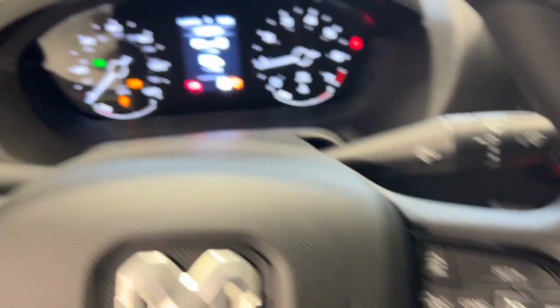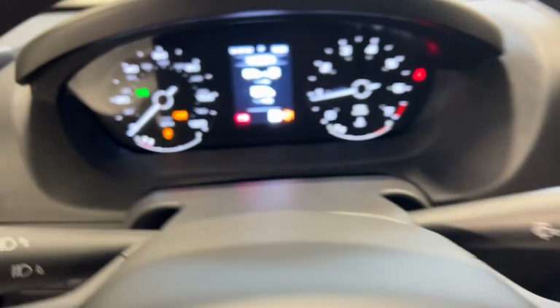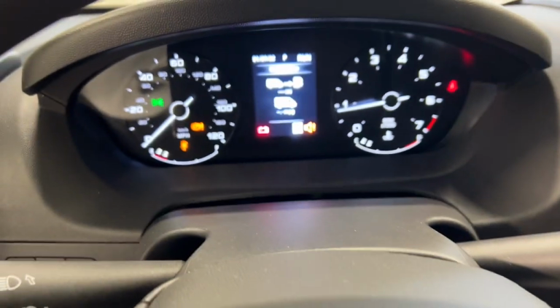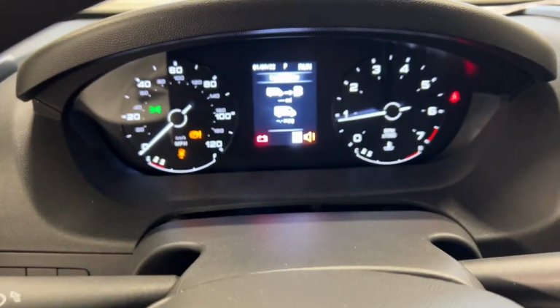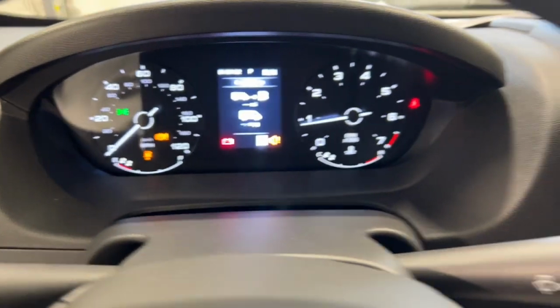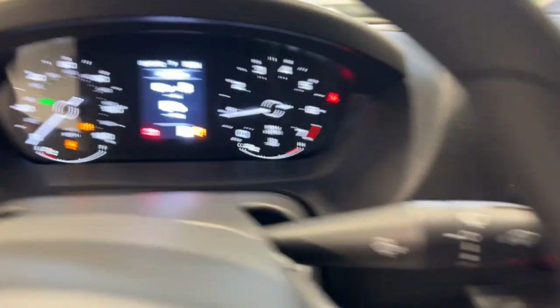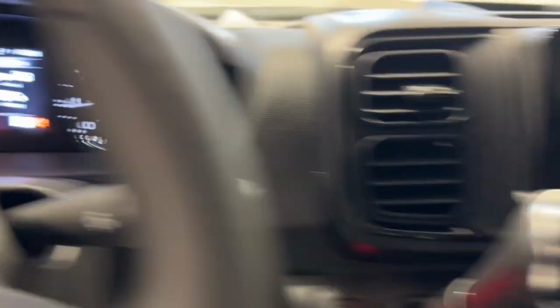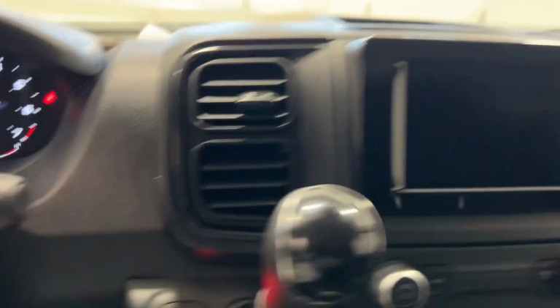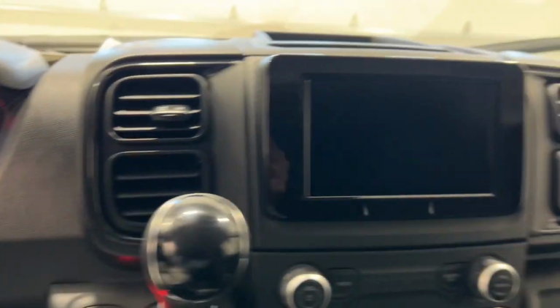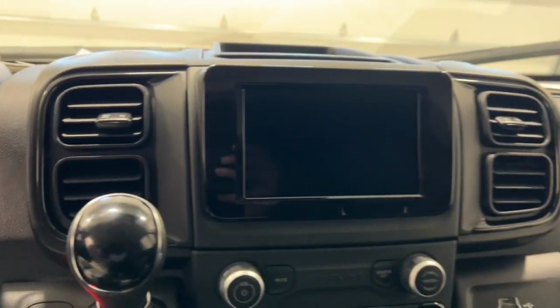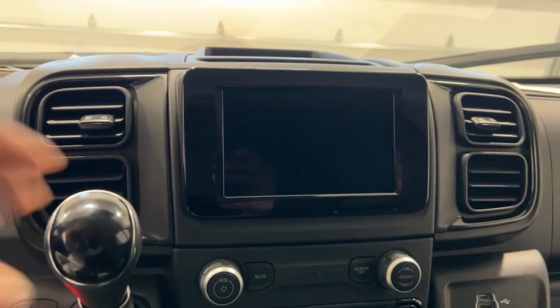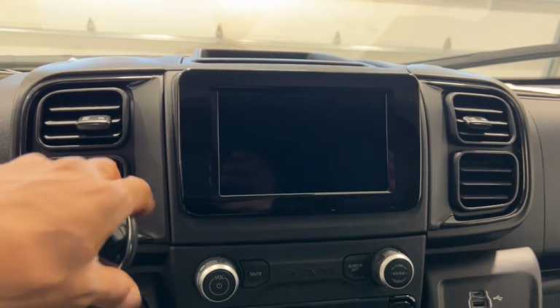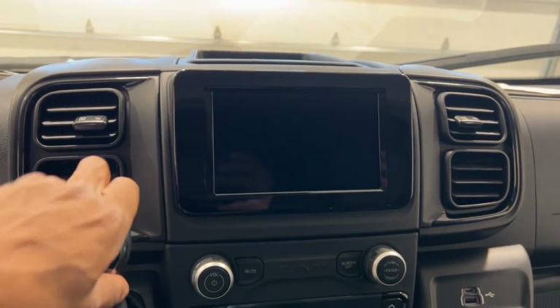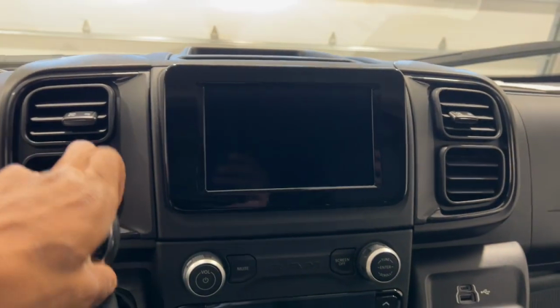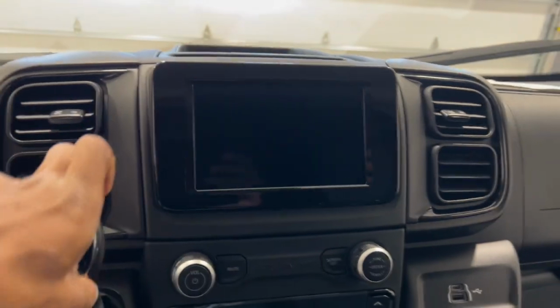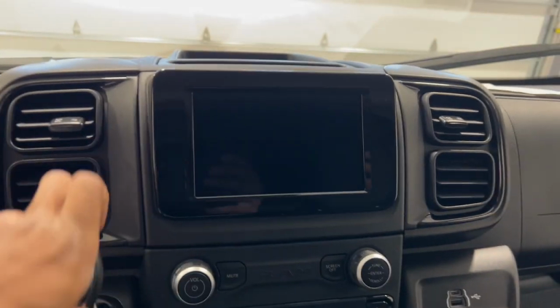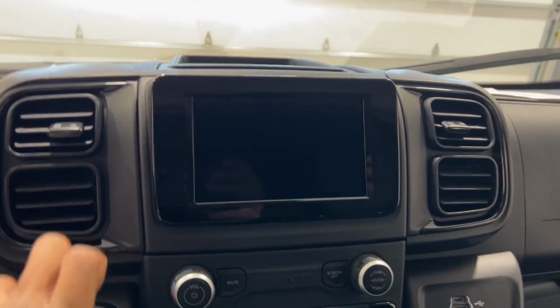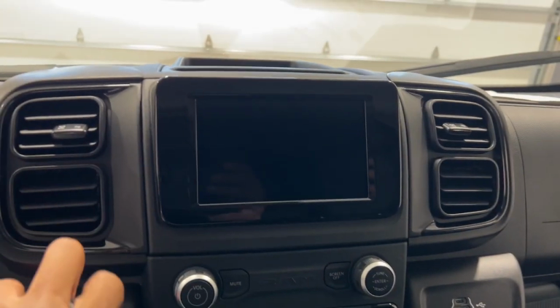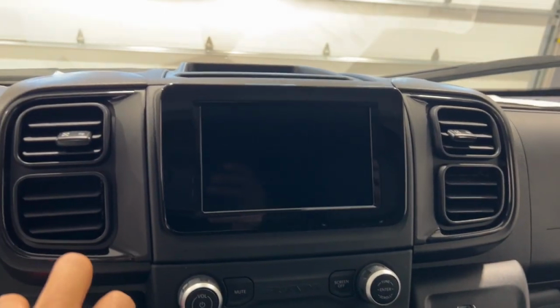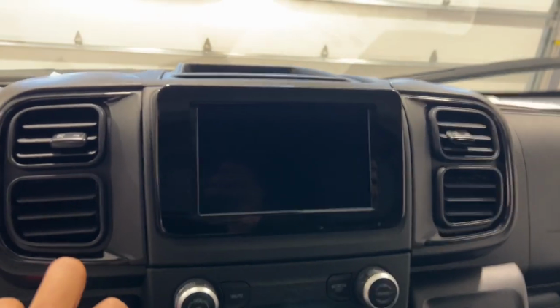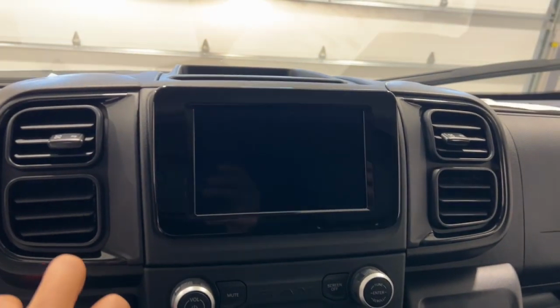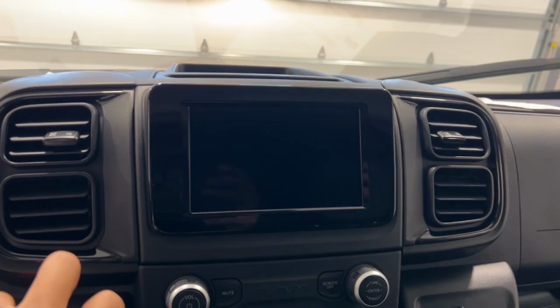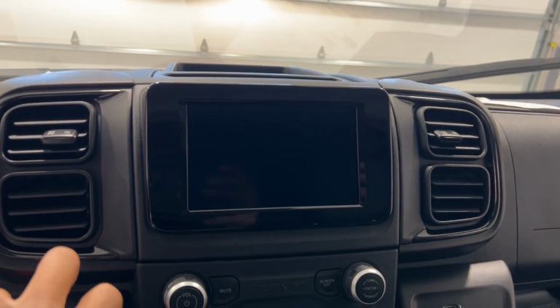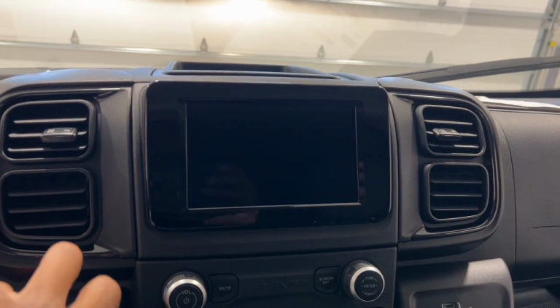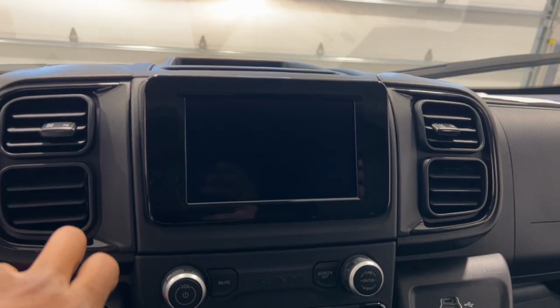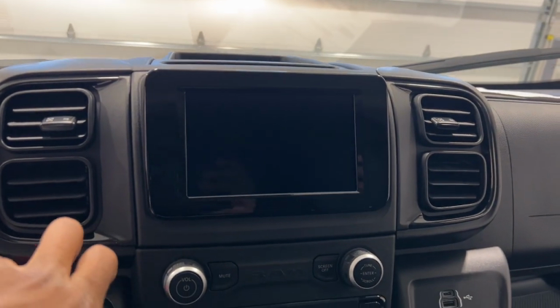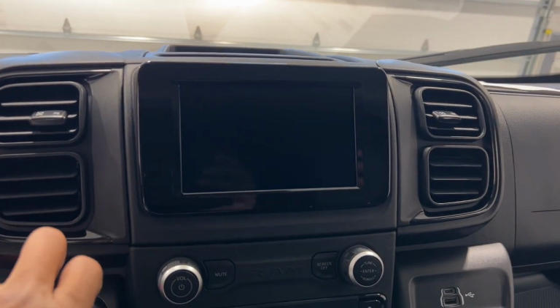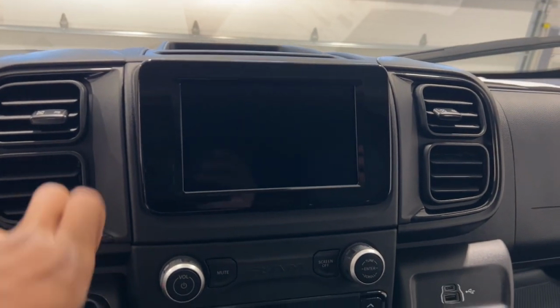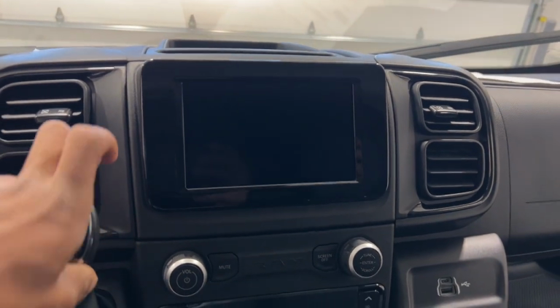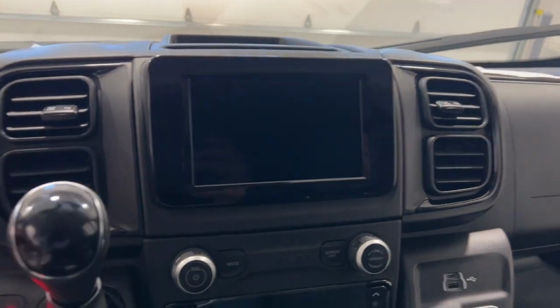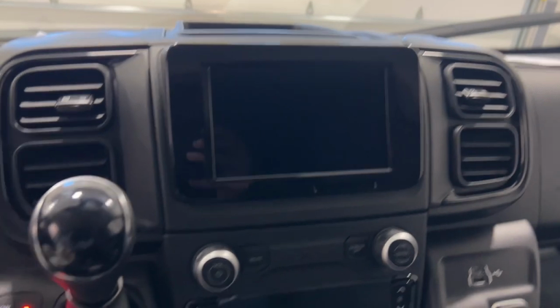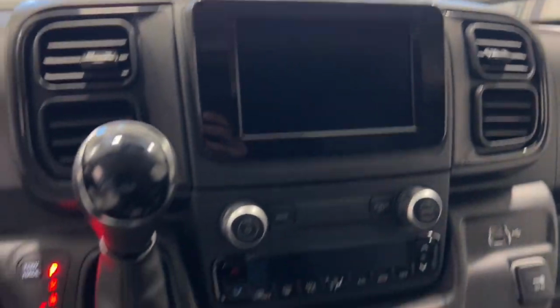Heated Mirrors, Fog Lamps, Electronic Stability Control, Steering Wheel Audio Controls.